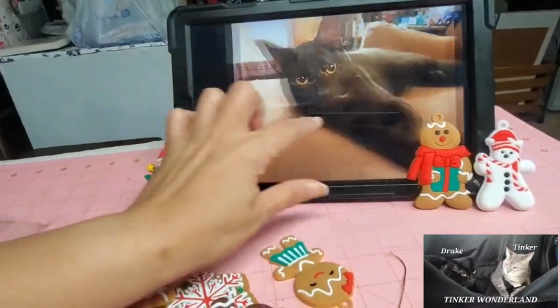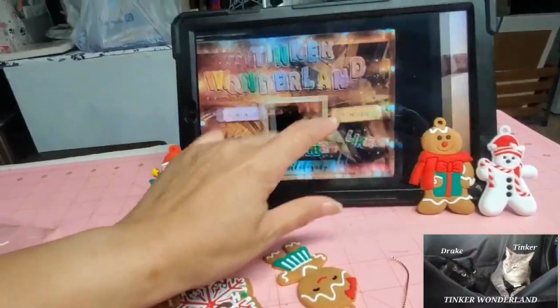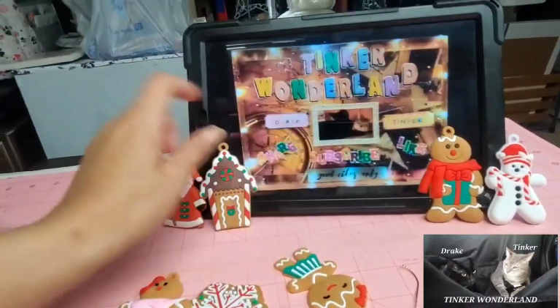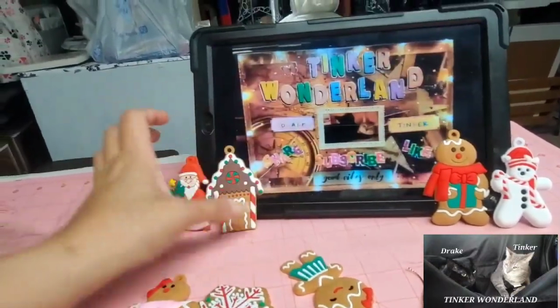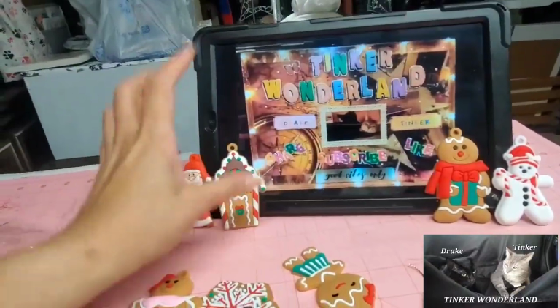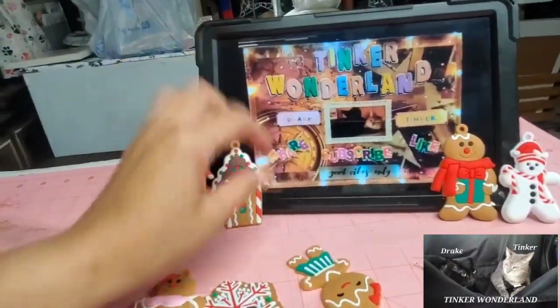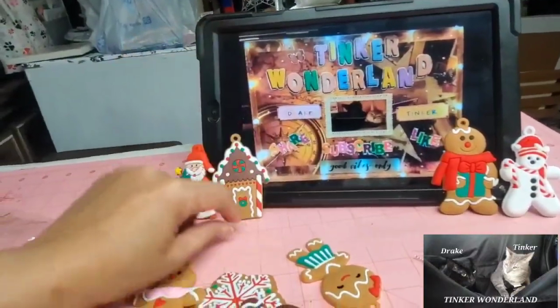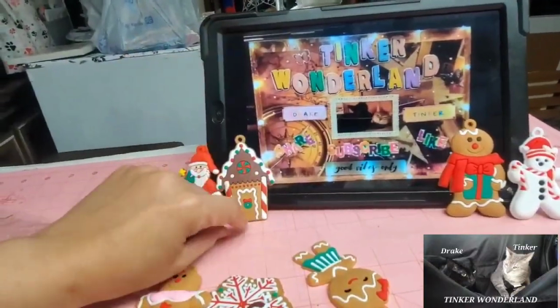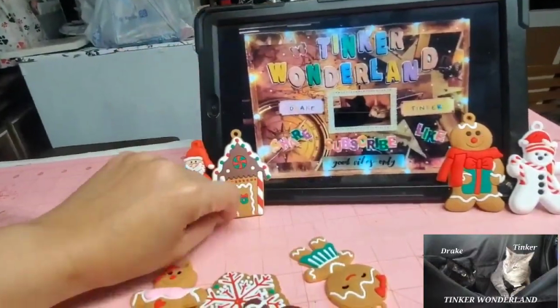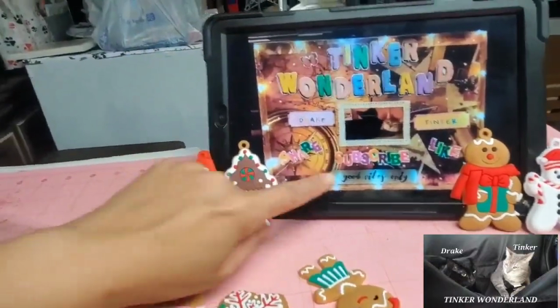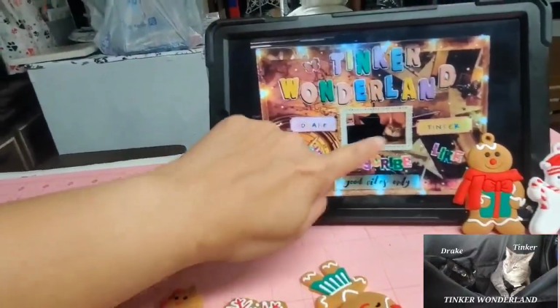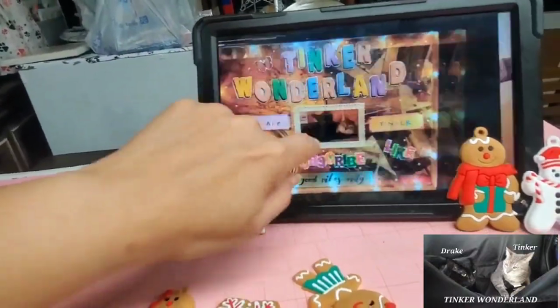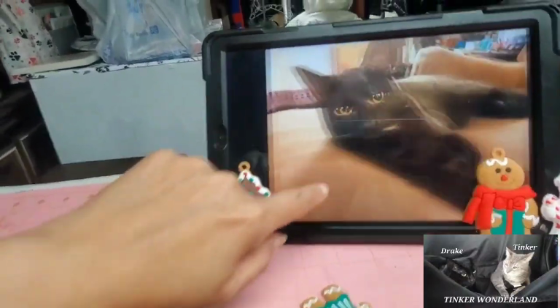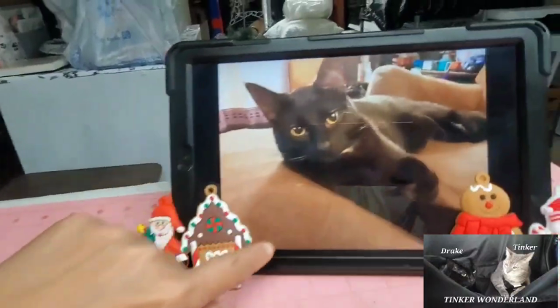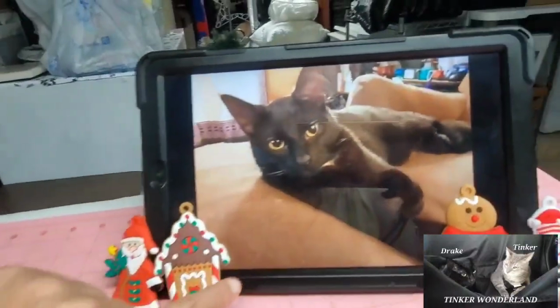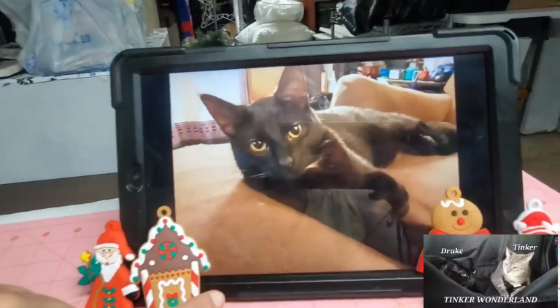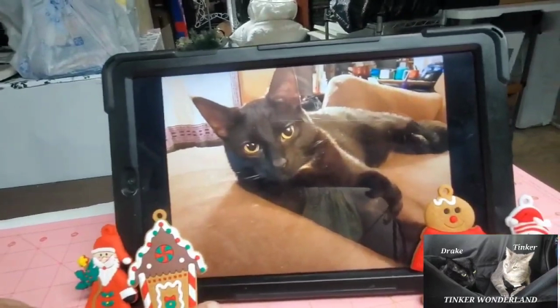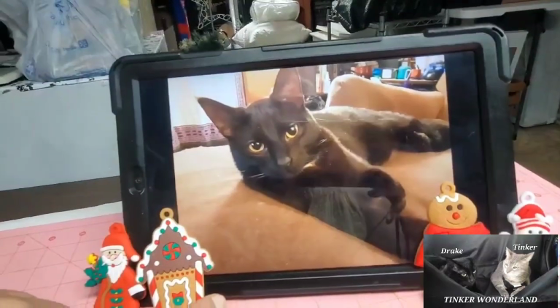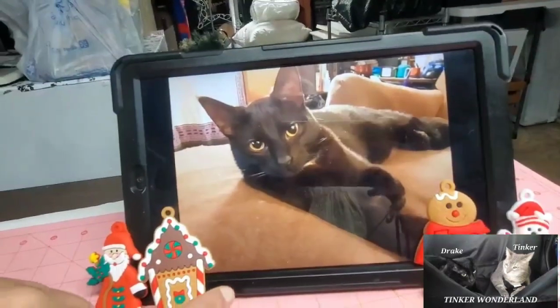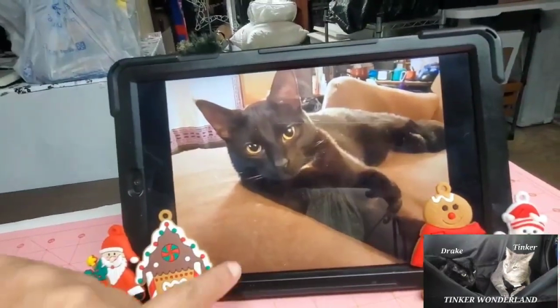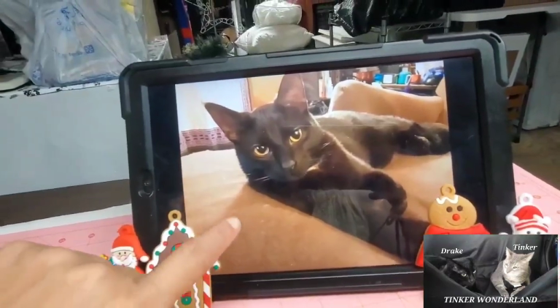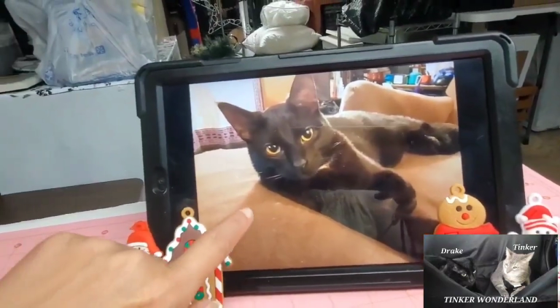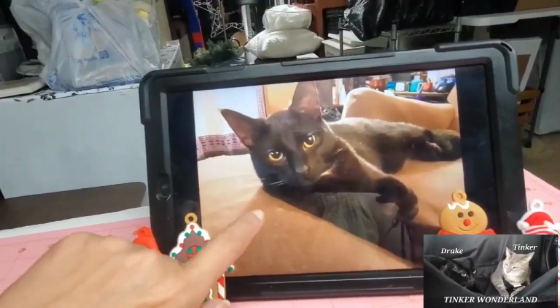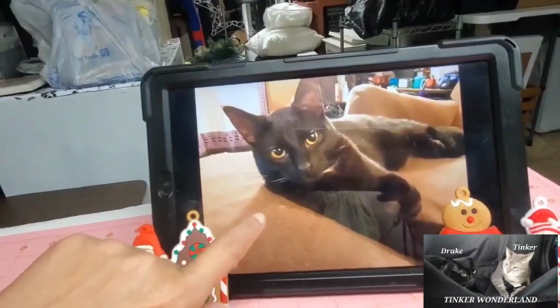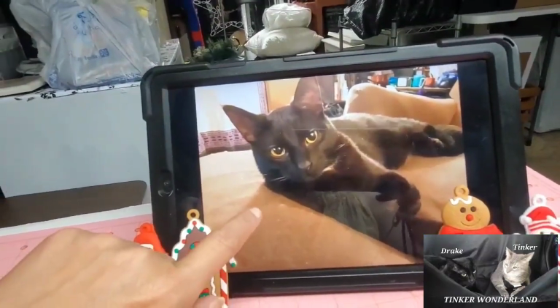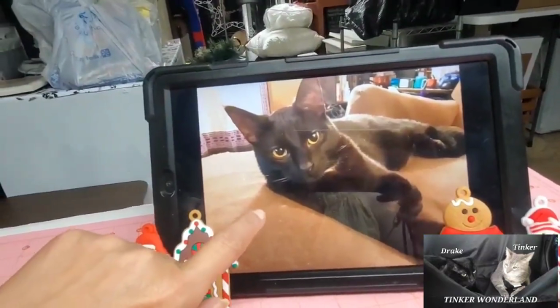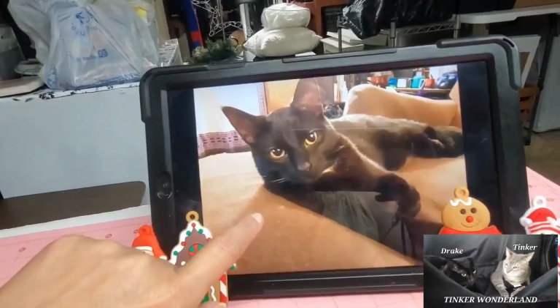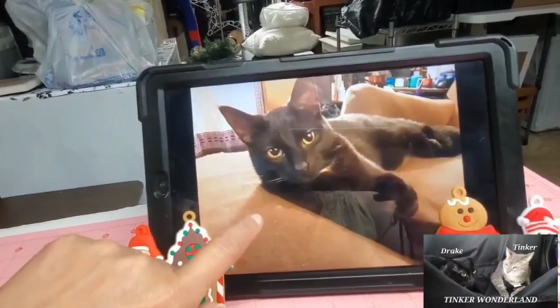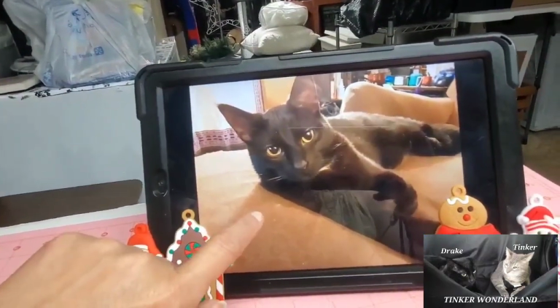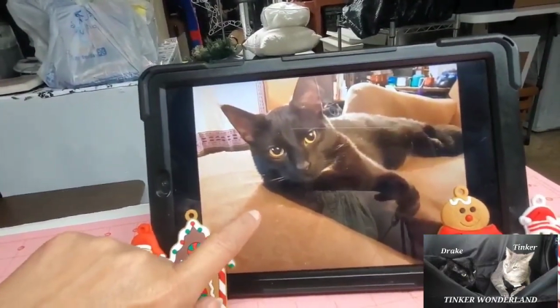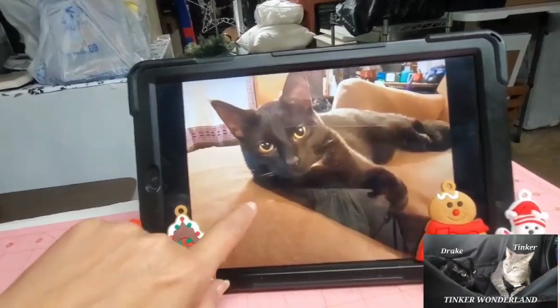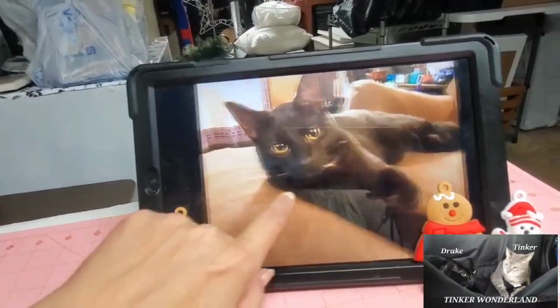Whoops — that is my kitty. If you guys want to see it, that's Drake. Super cute, my super cute cat.